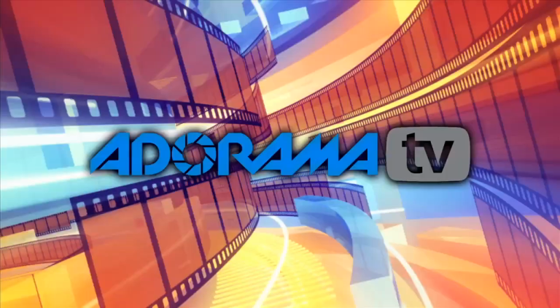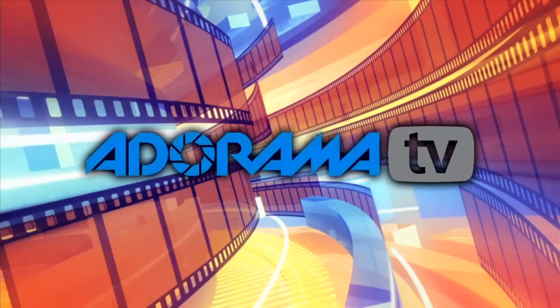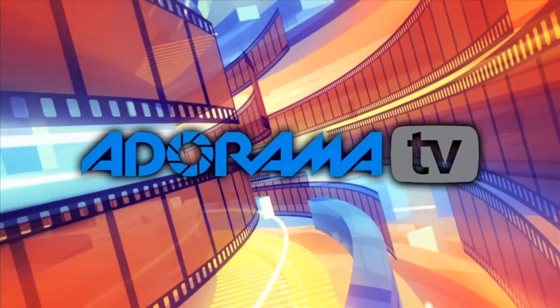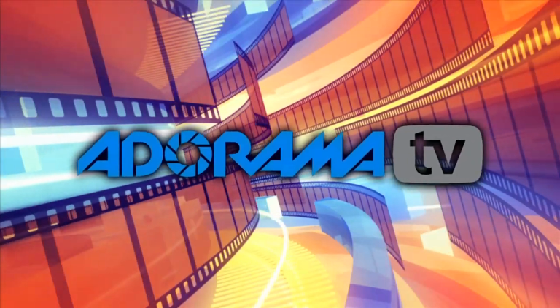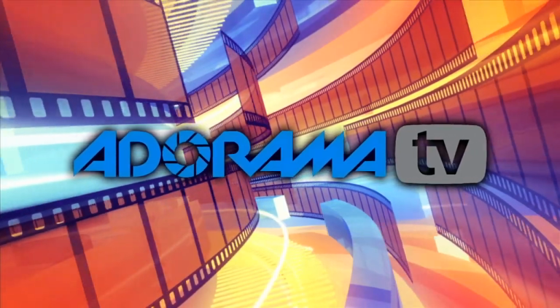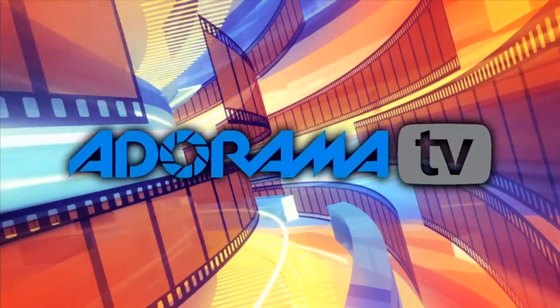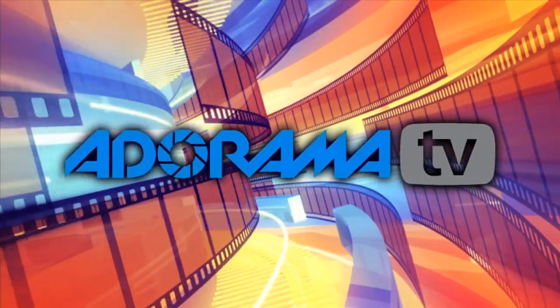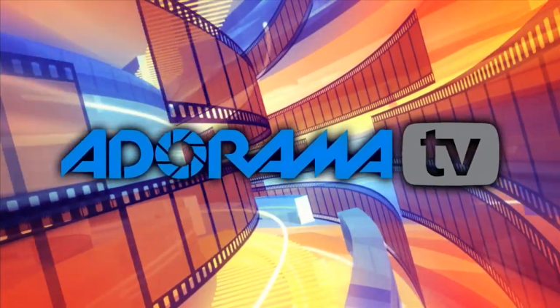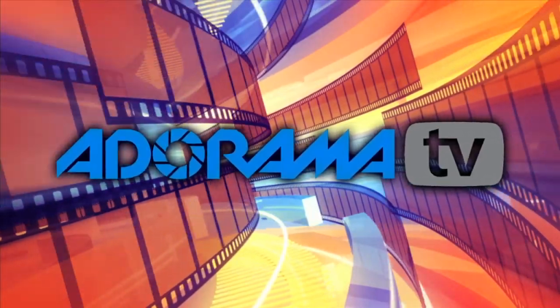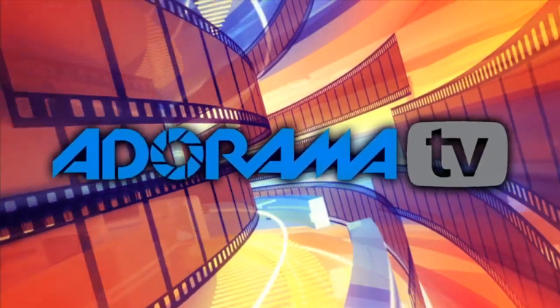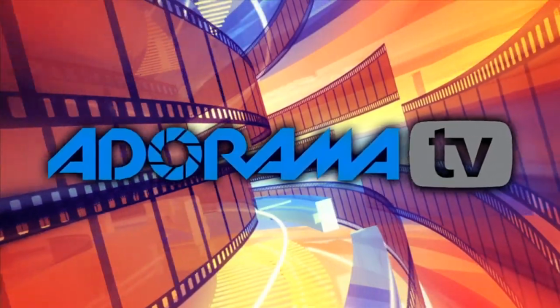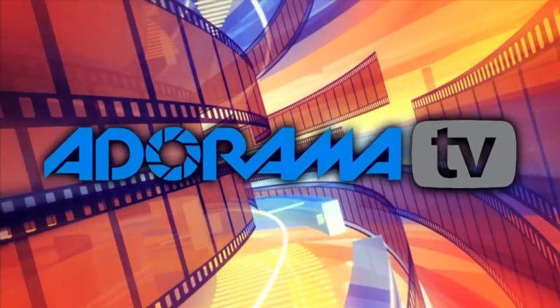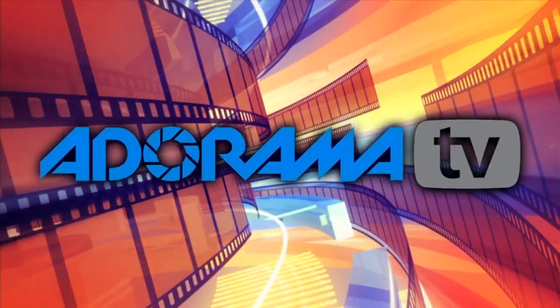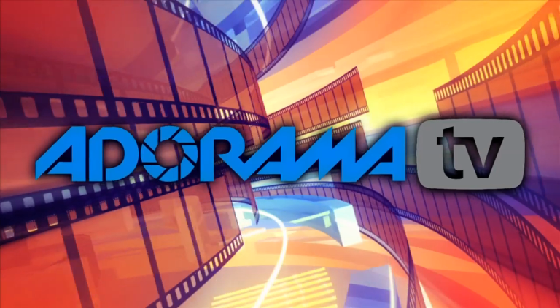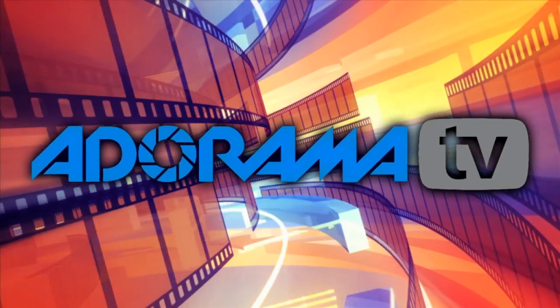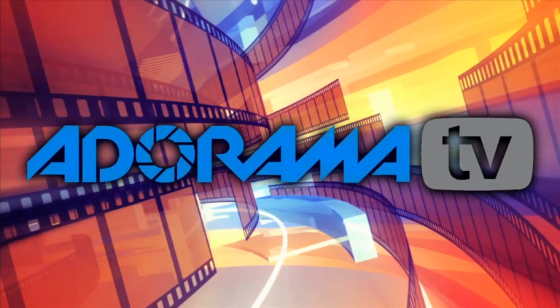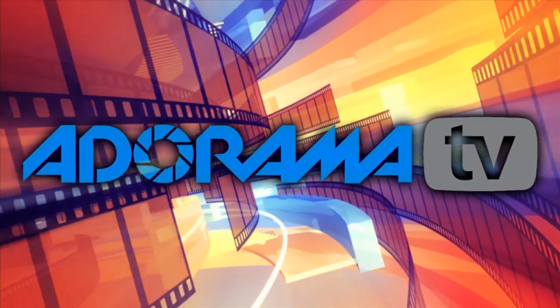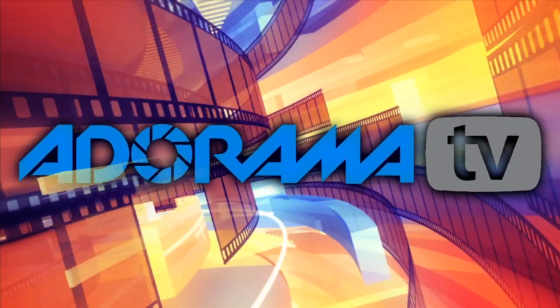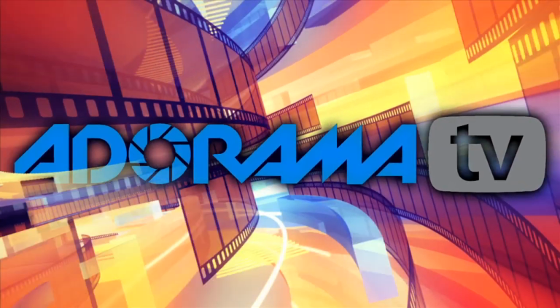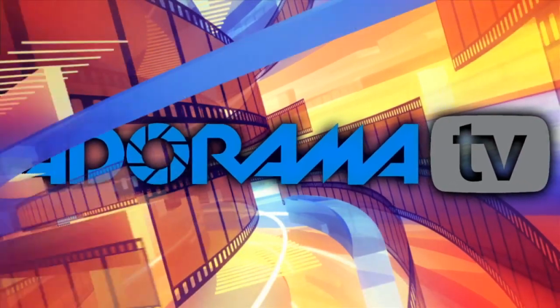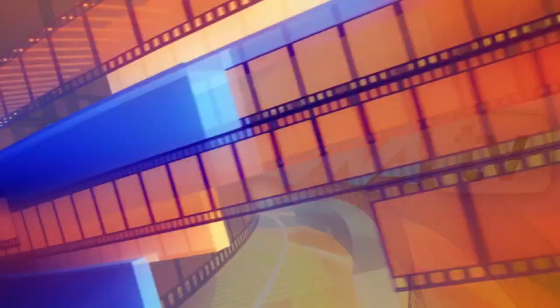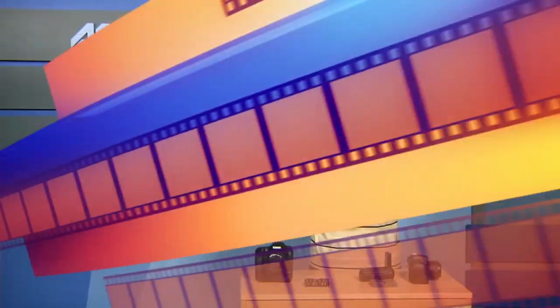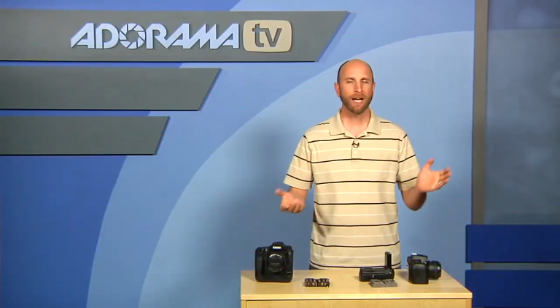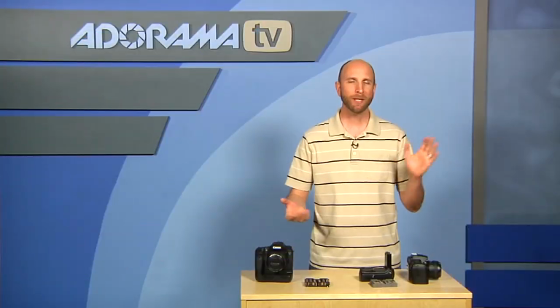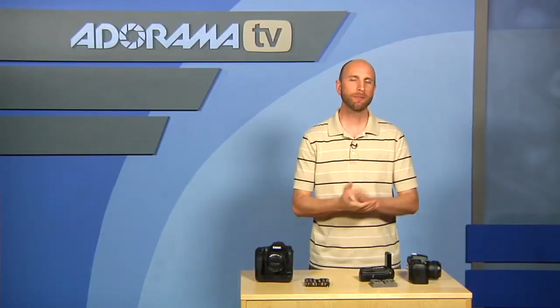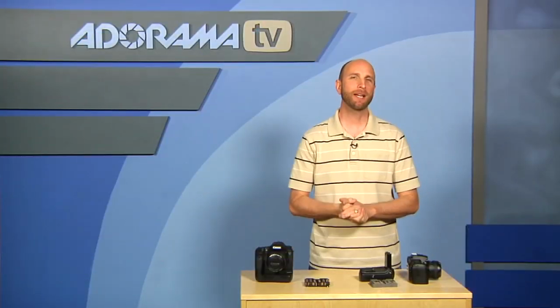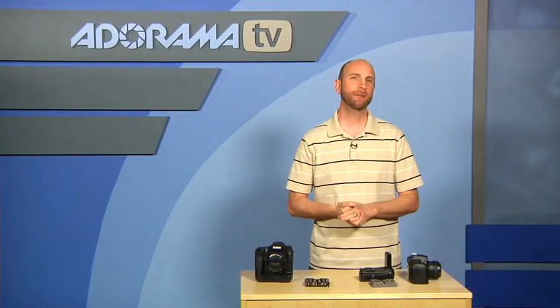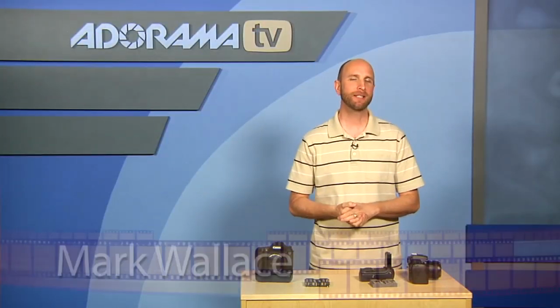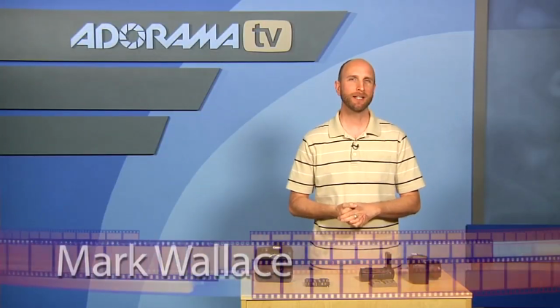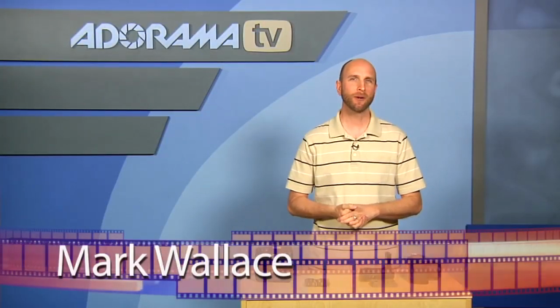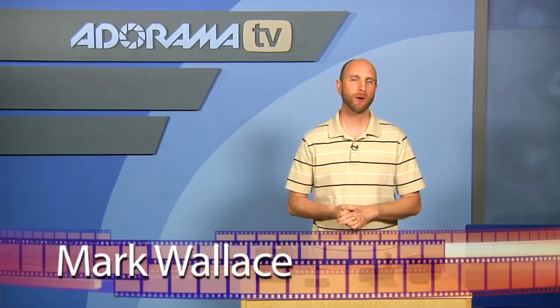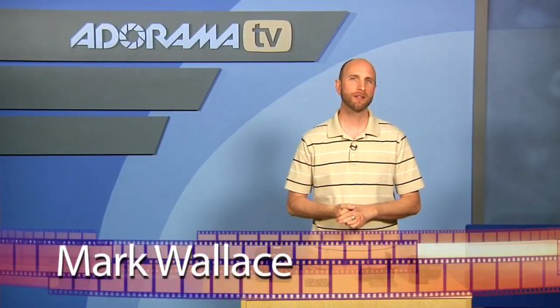You're watching AdoramaTV. Hi everybody, welcome to AdoramaTV. I'm Mark Wallace.